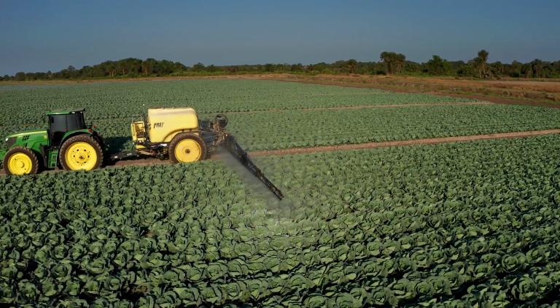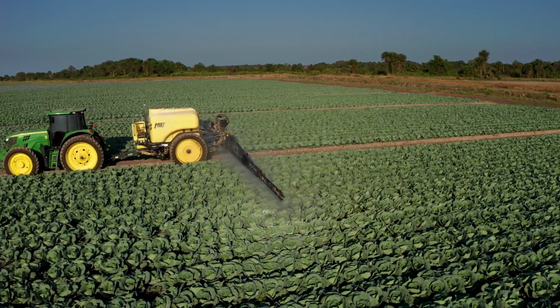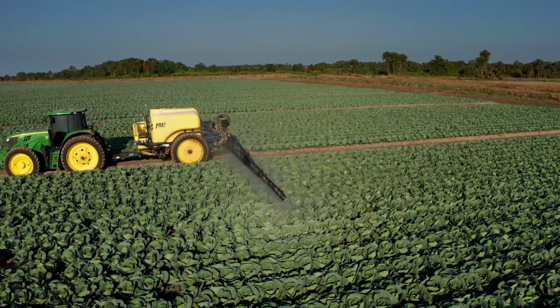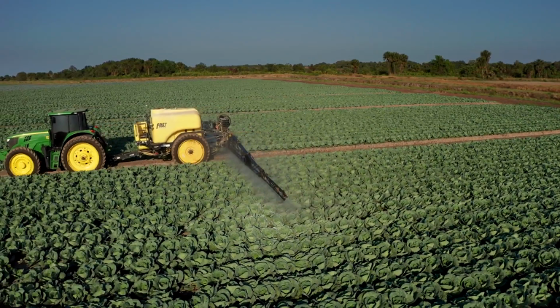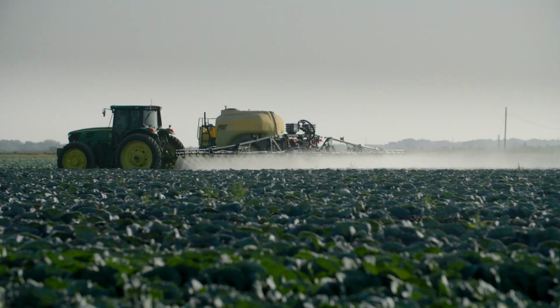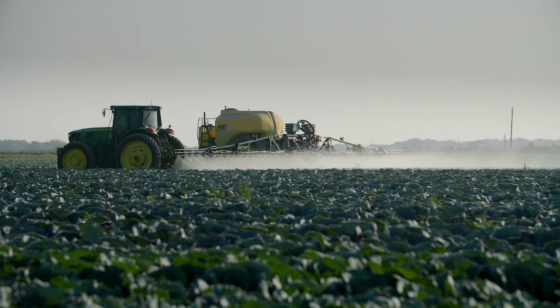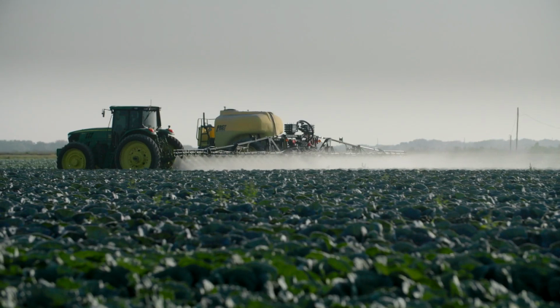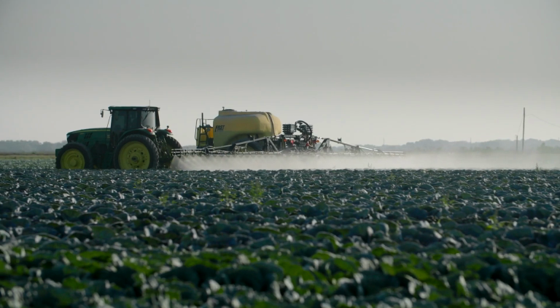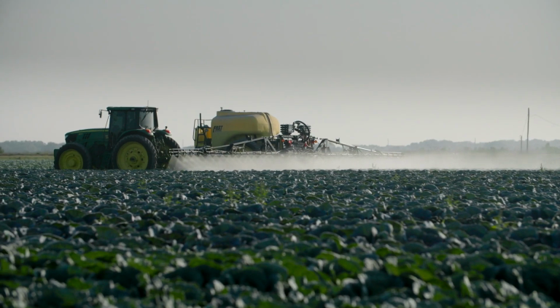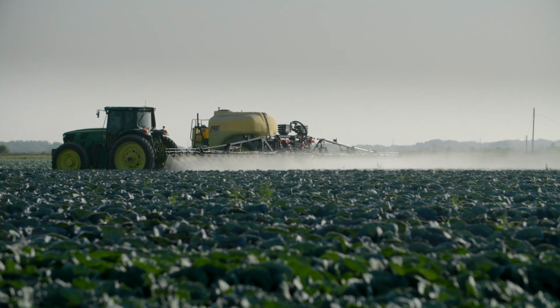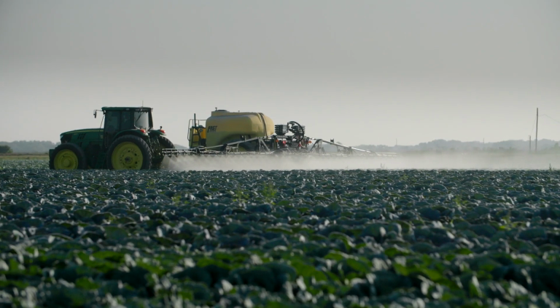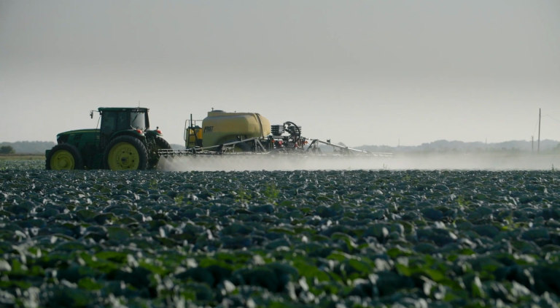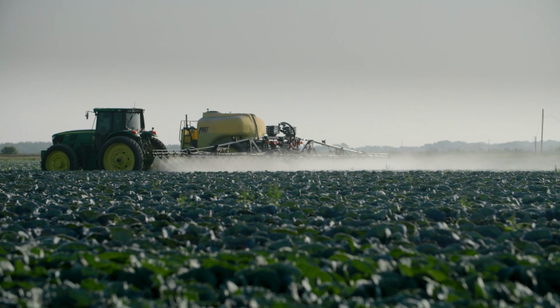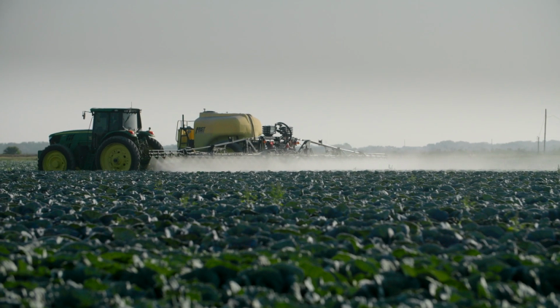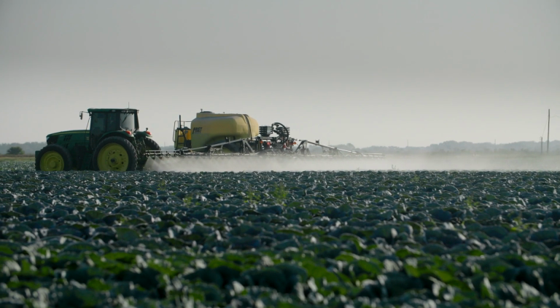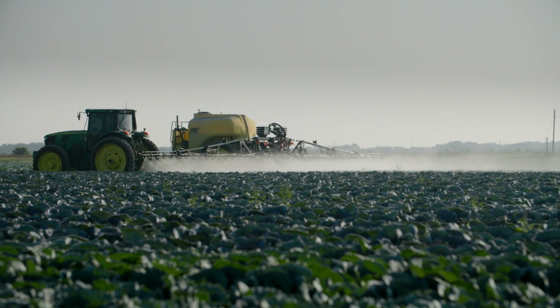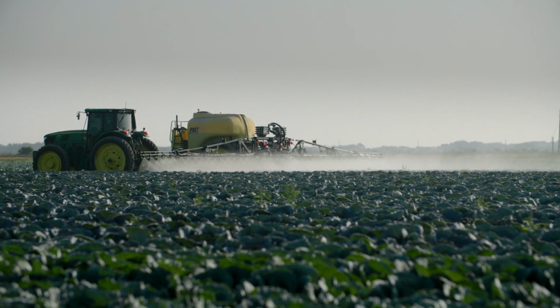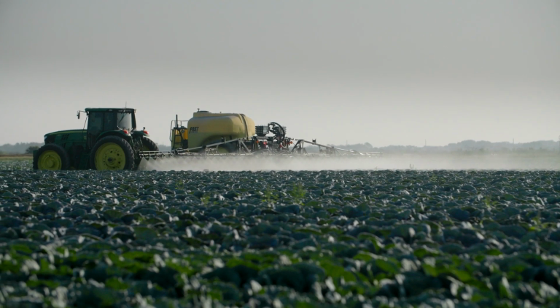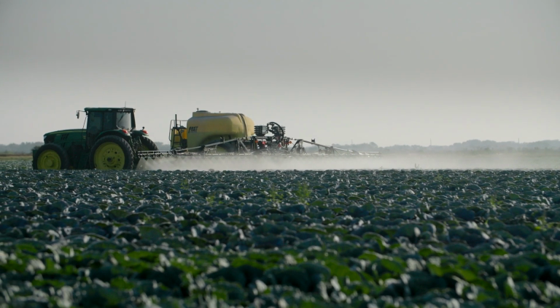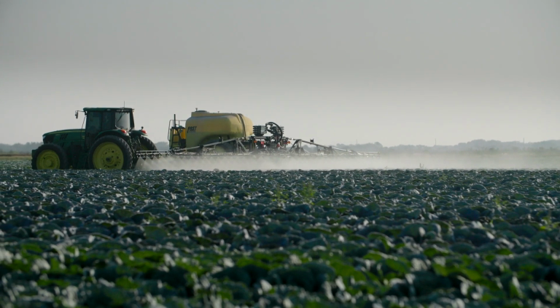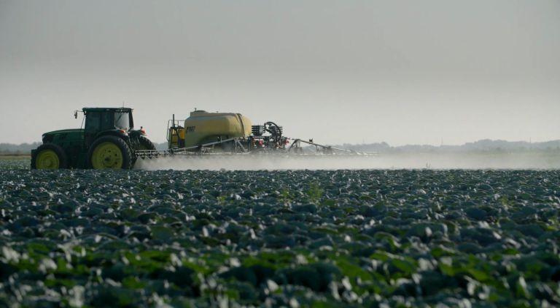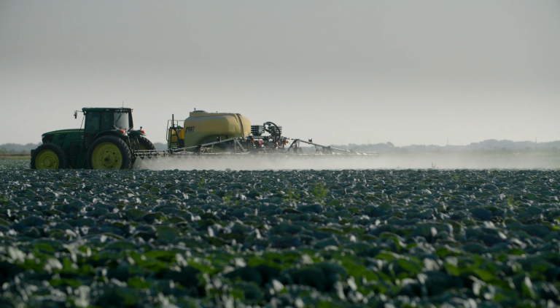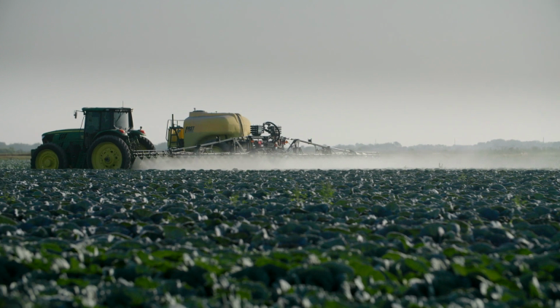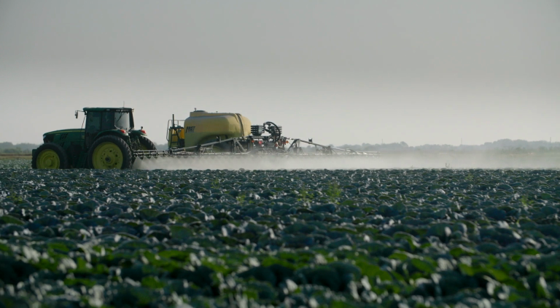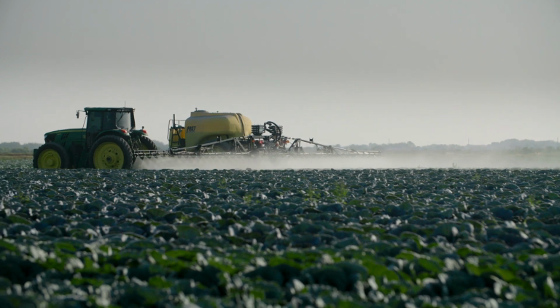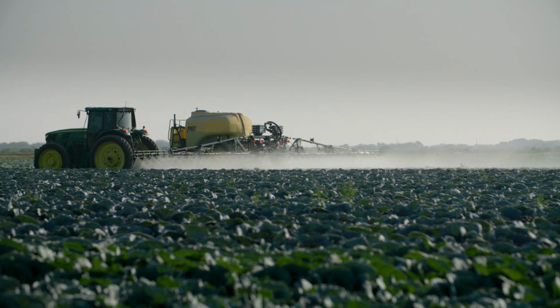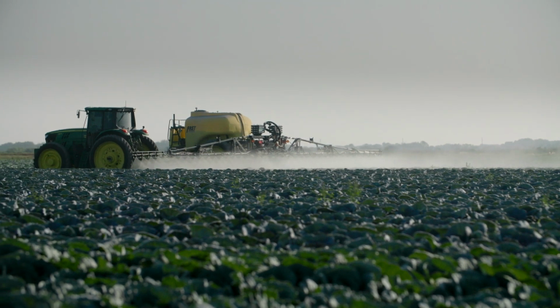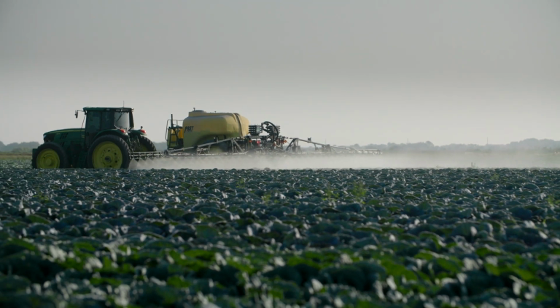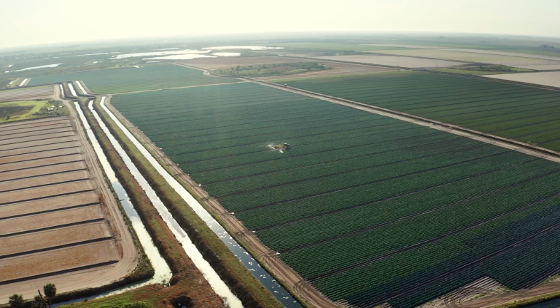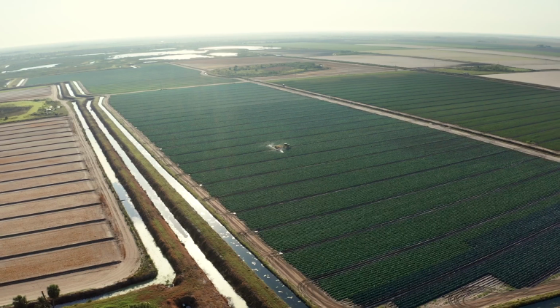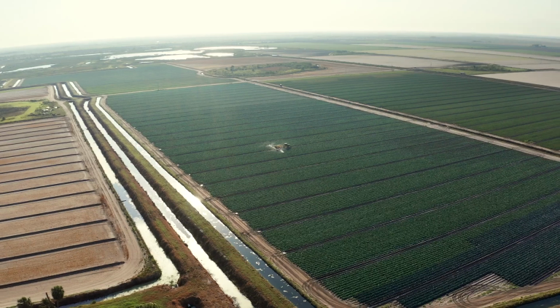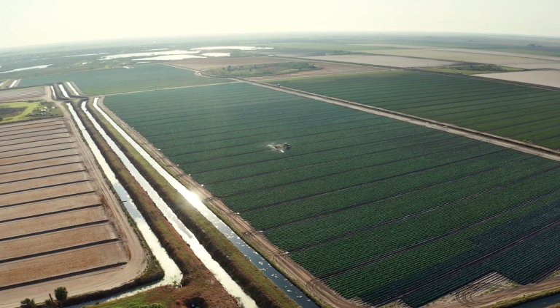You have to really be thinking about how long it's going to be to that field to harvest.